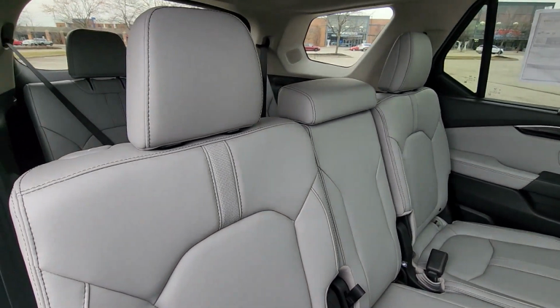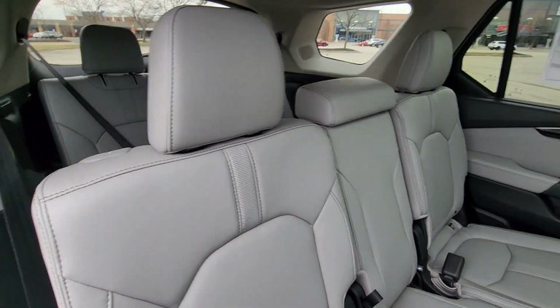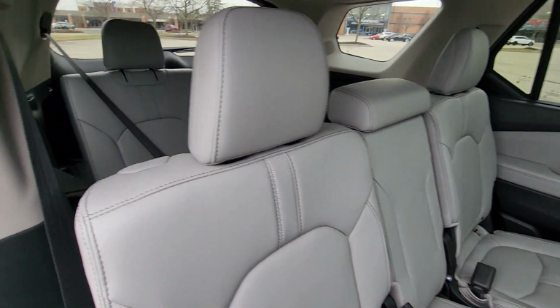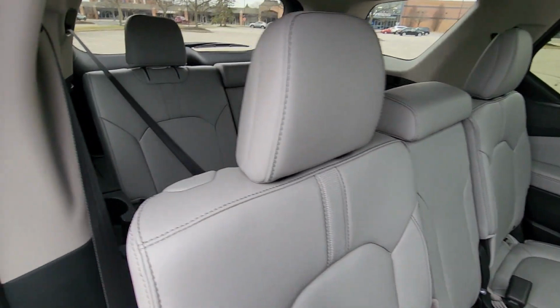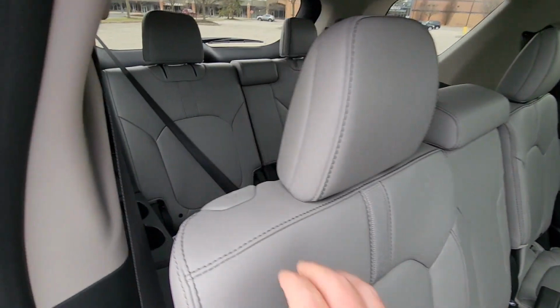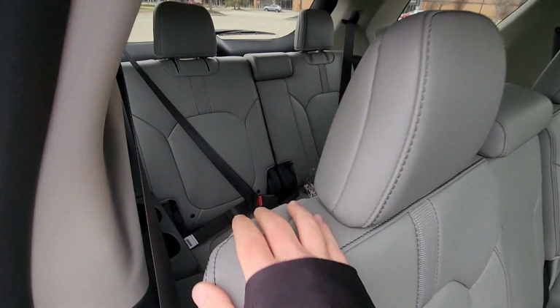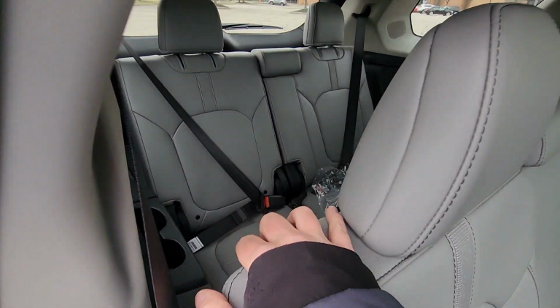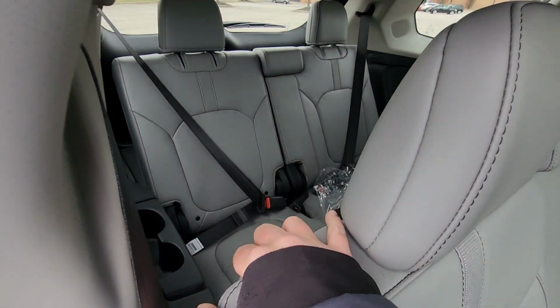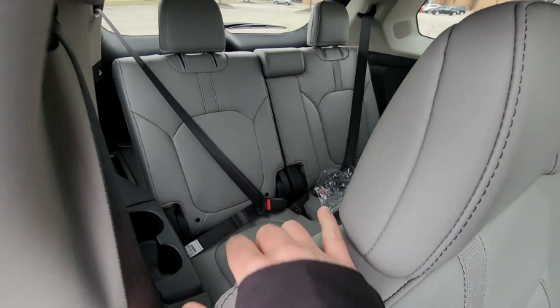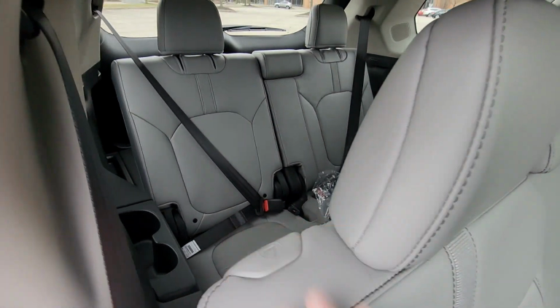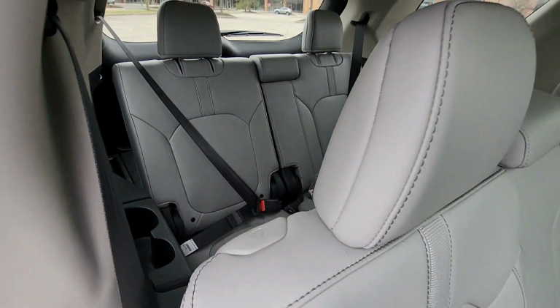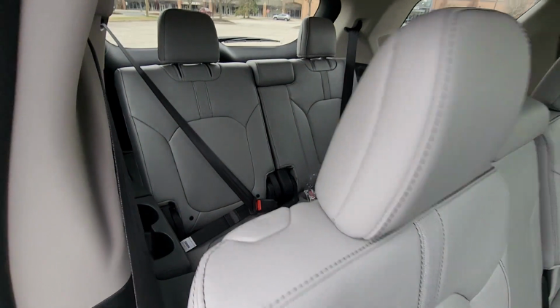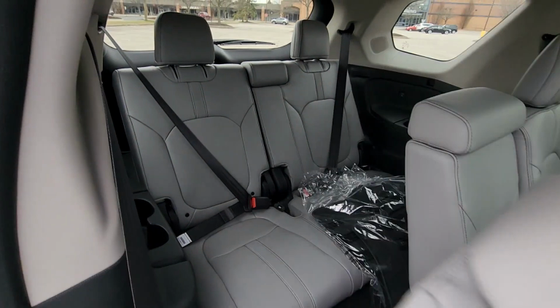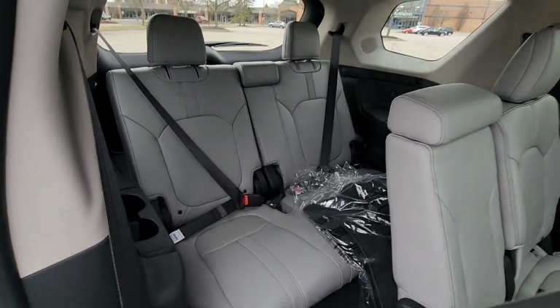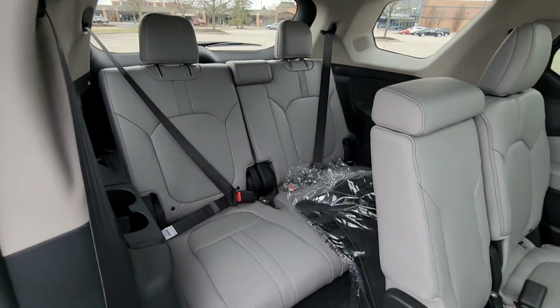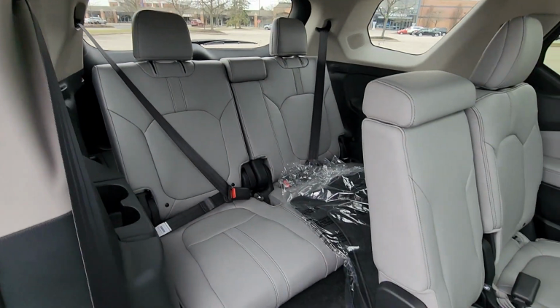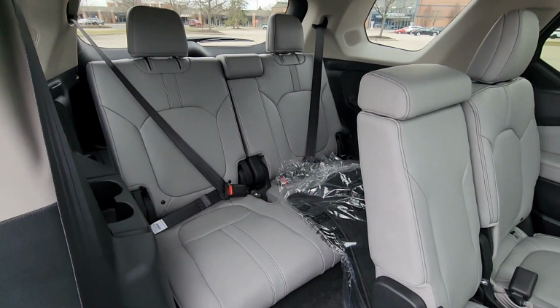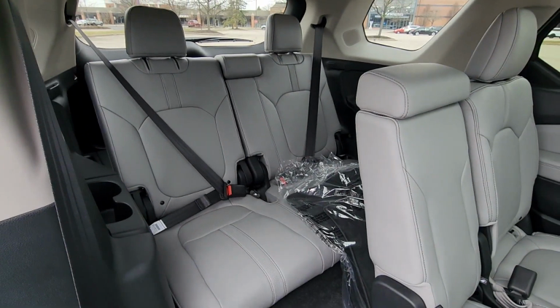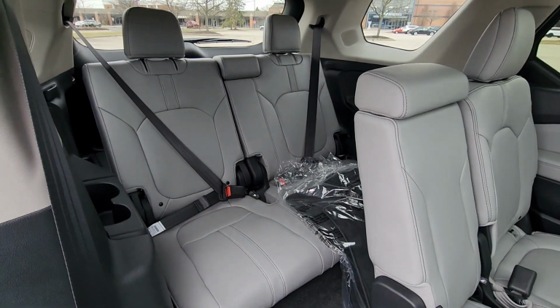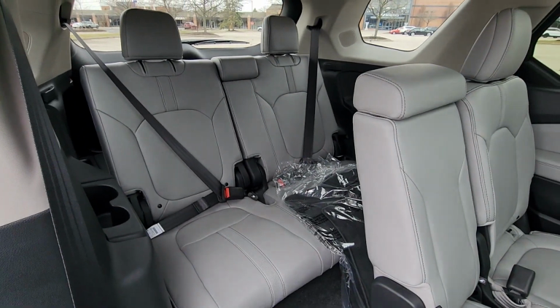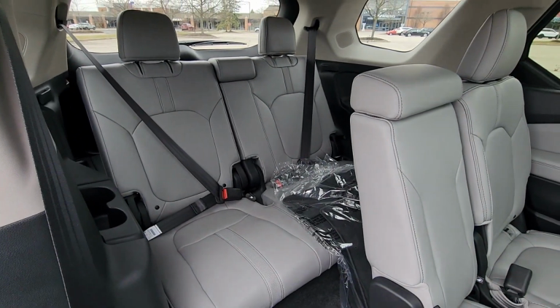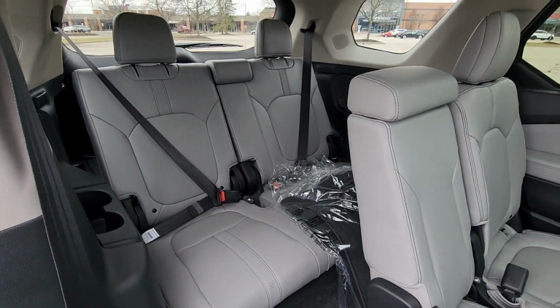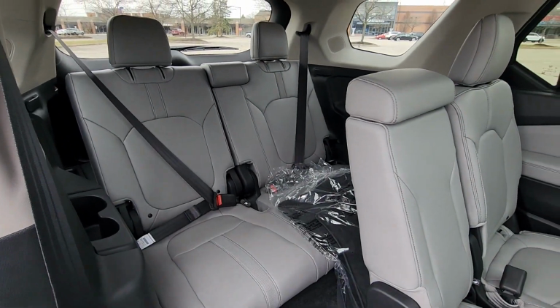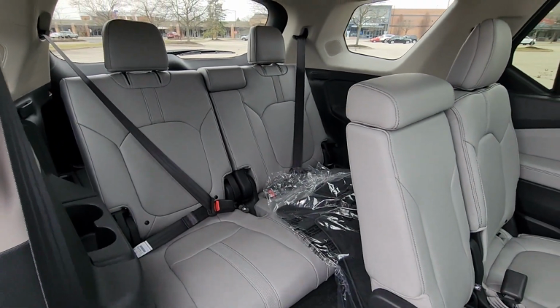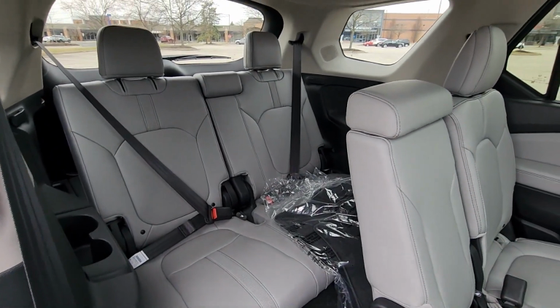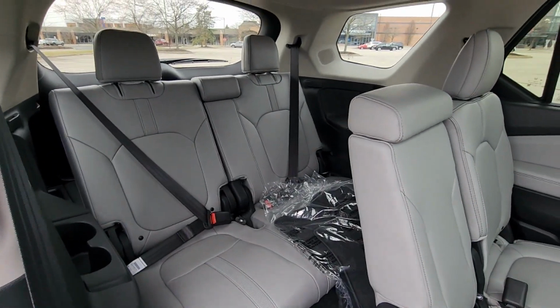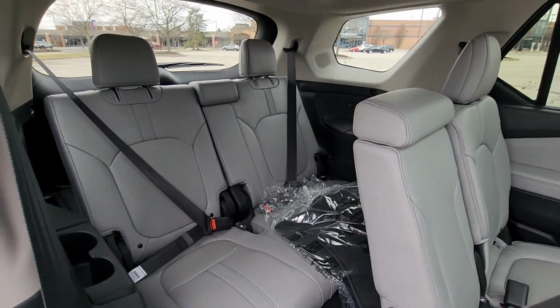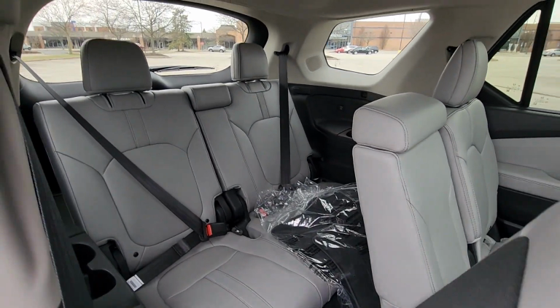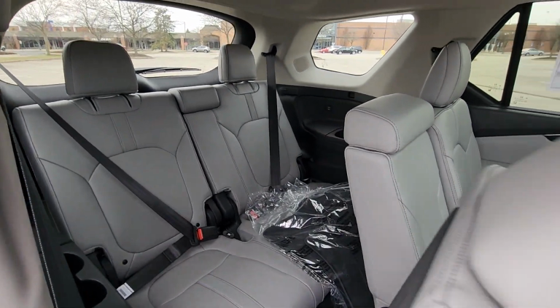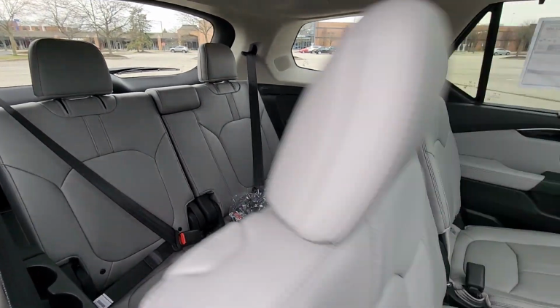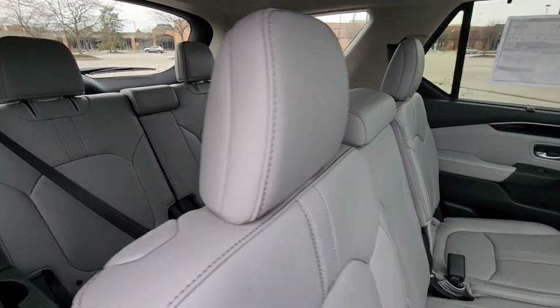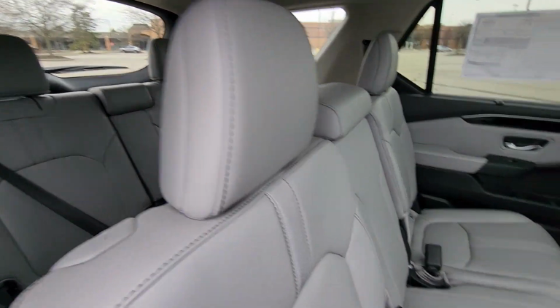Parking aid sensor, third row seating, heated side view mirrors, and leather seats.